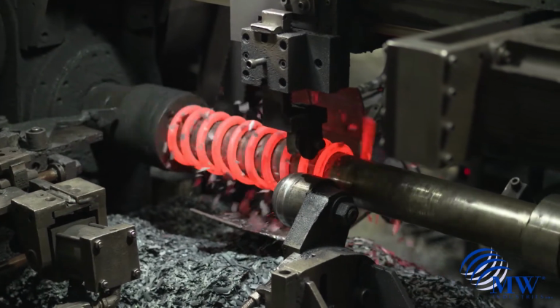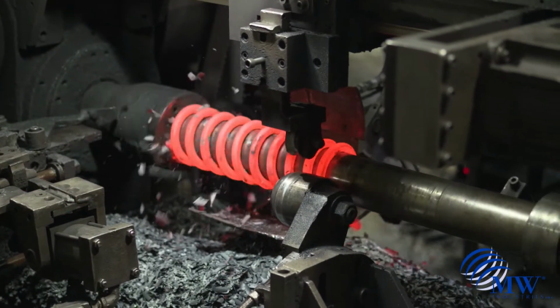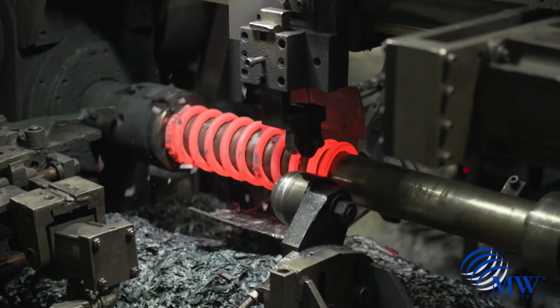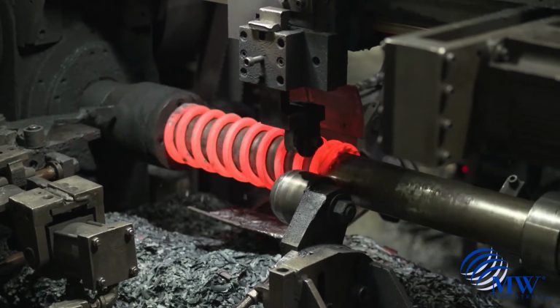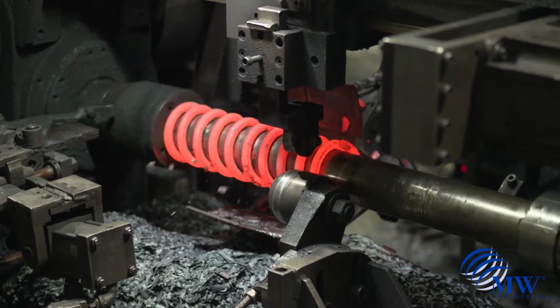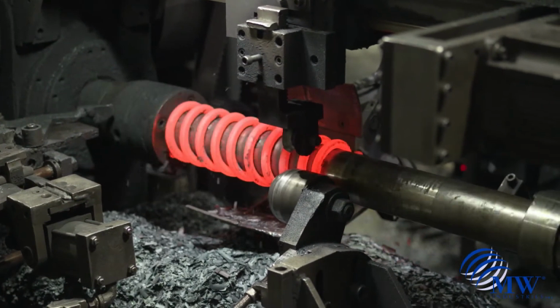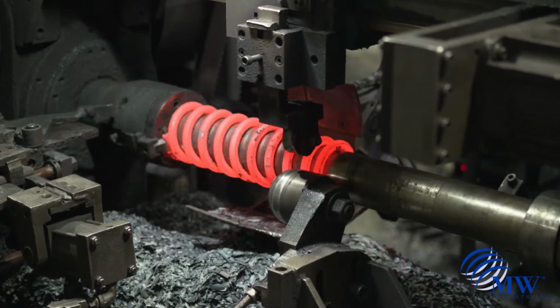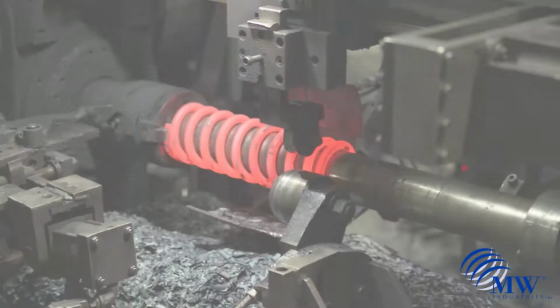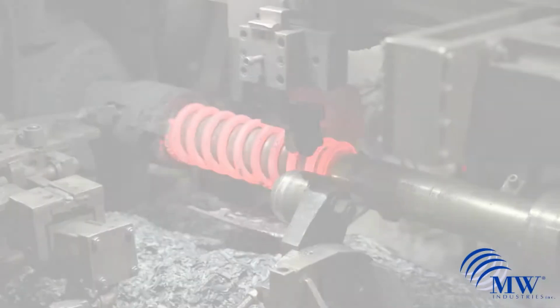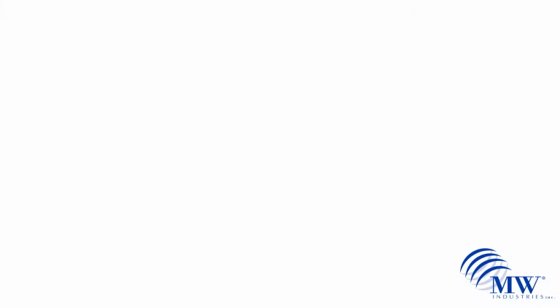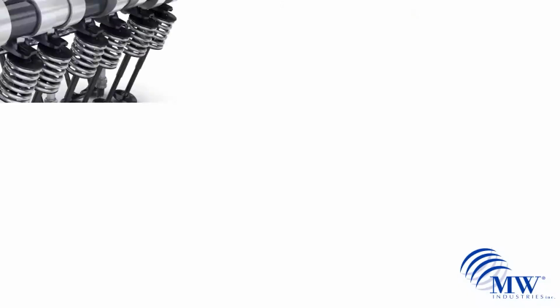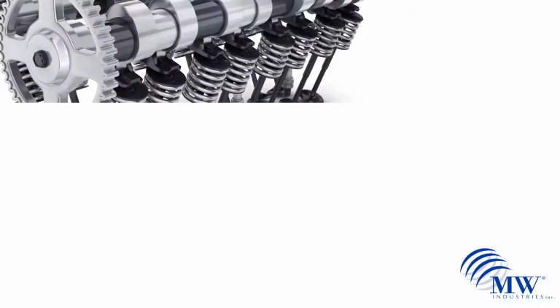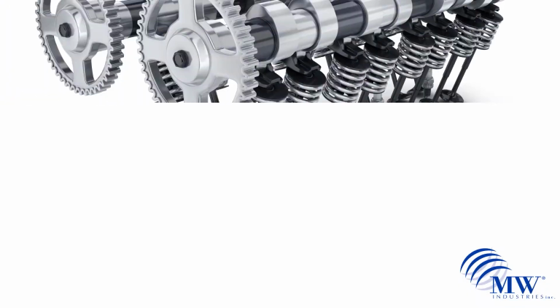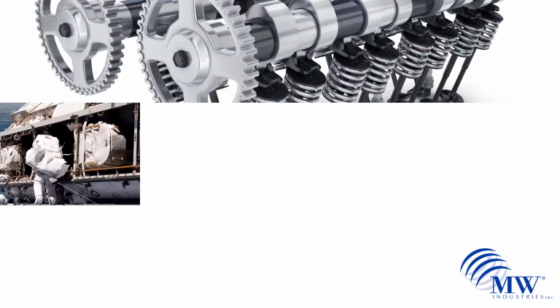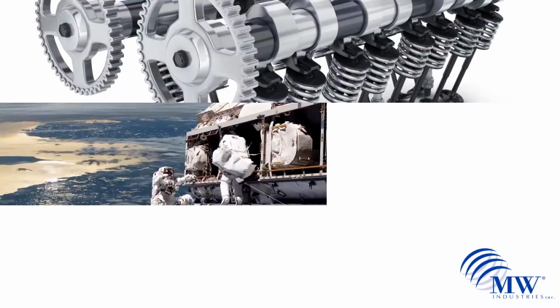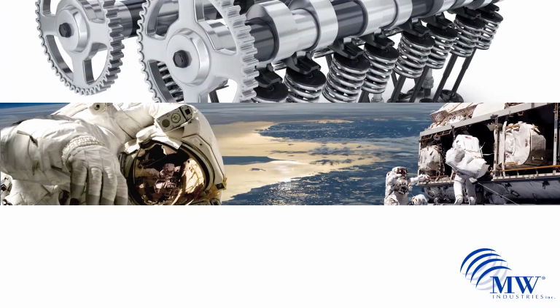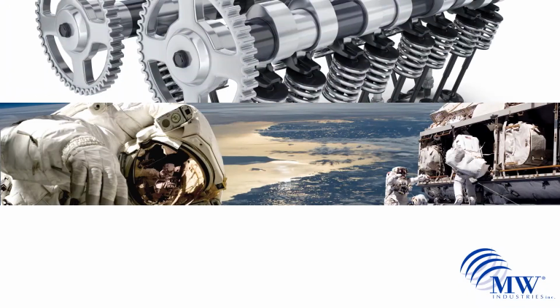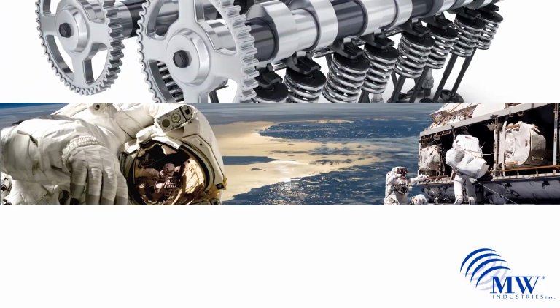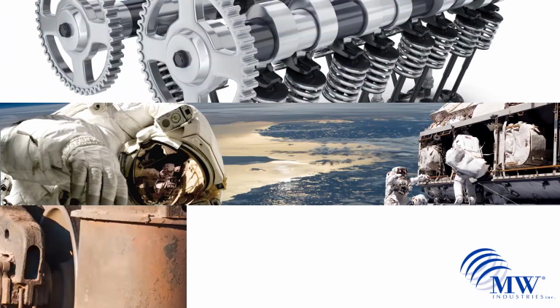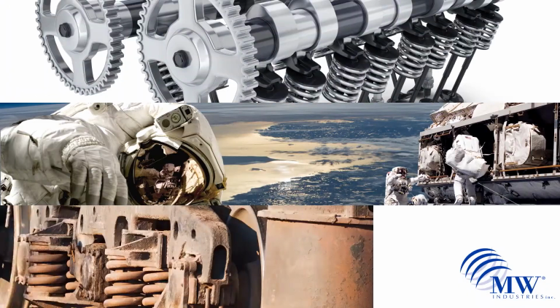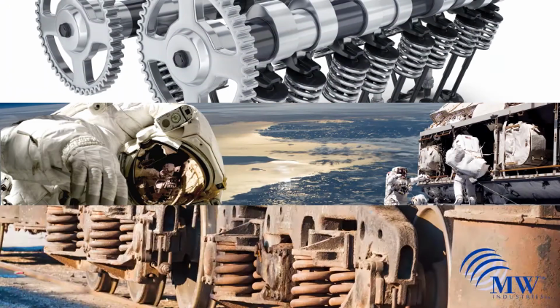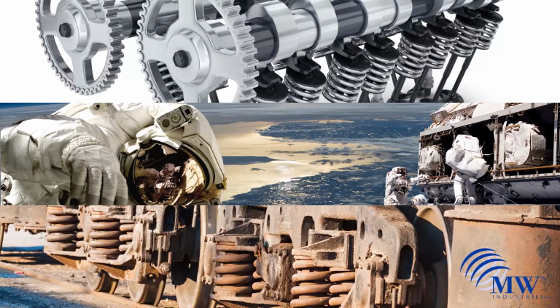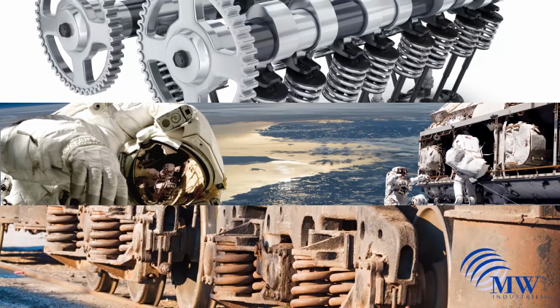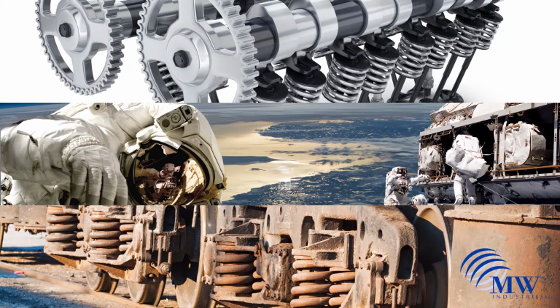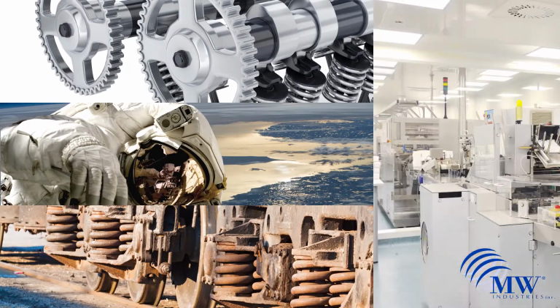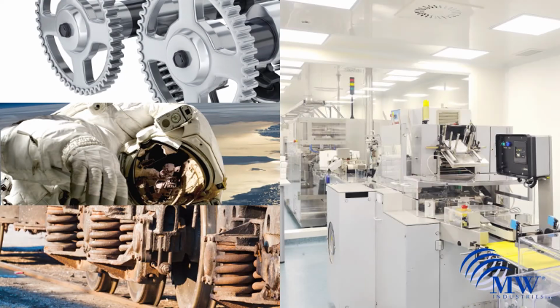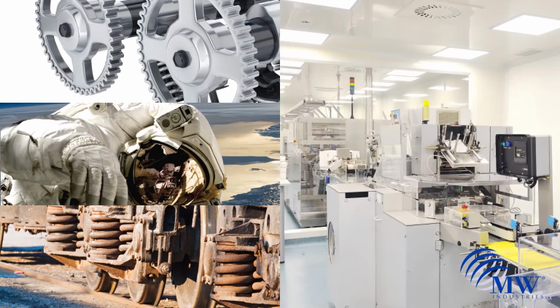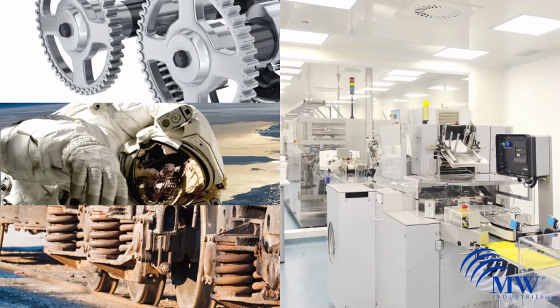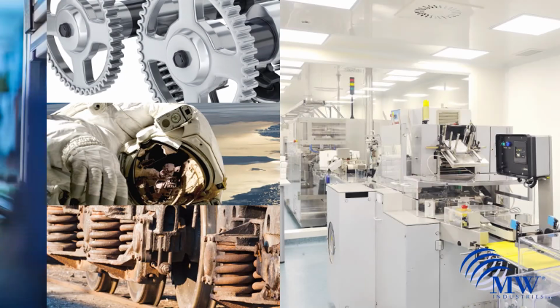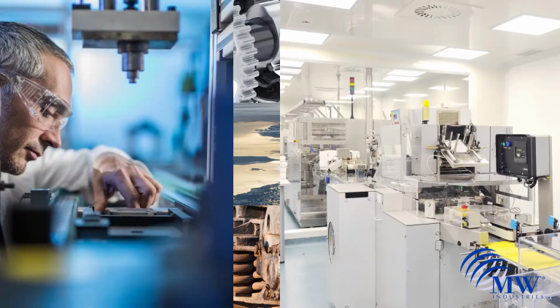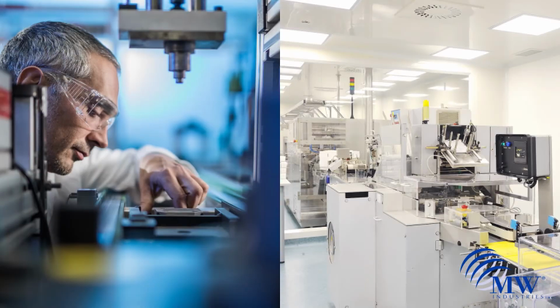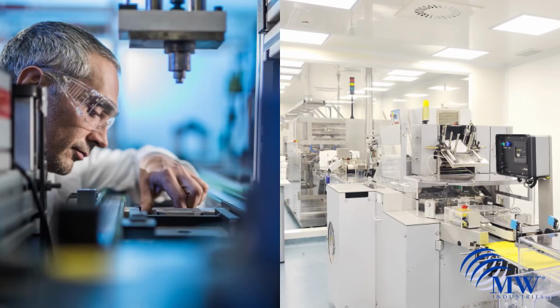The products are used in automotive, aerospace, general industrial, medical, and technology sectors.